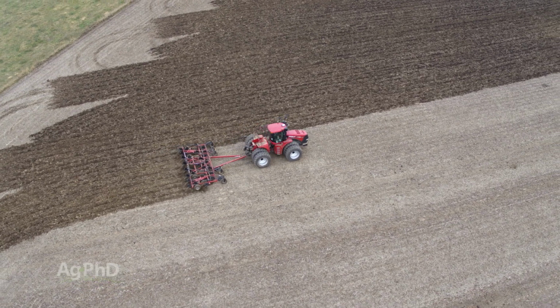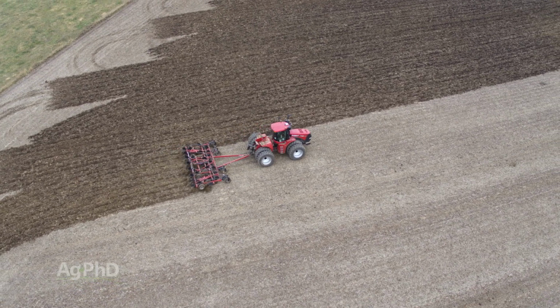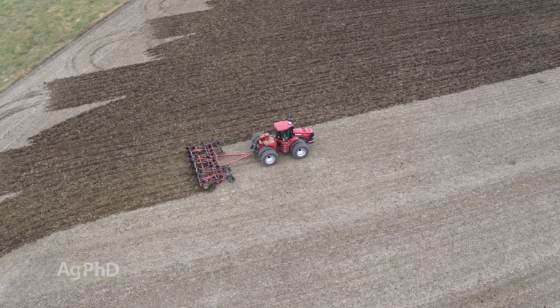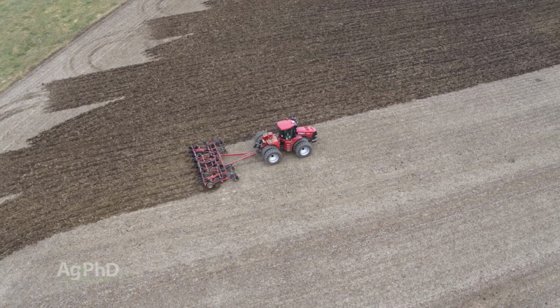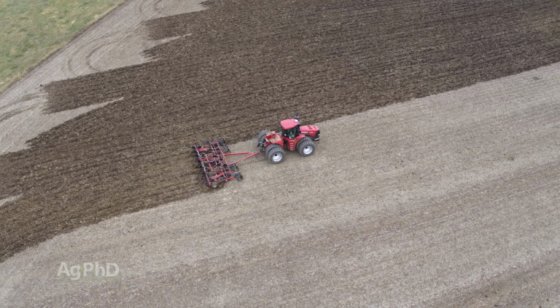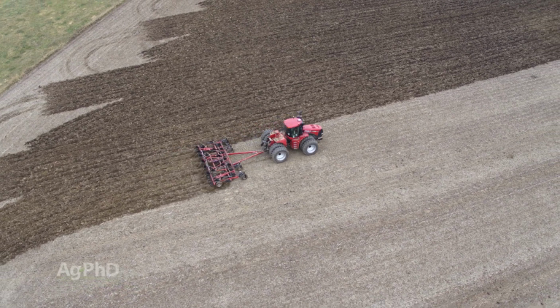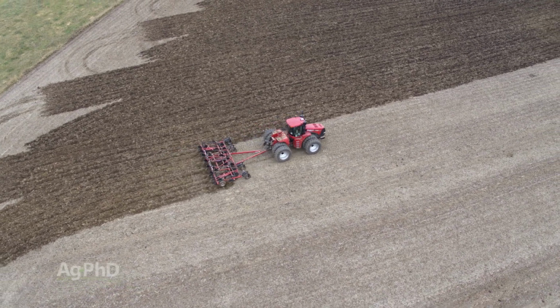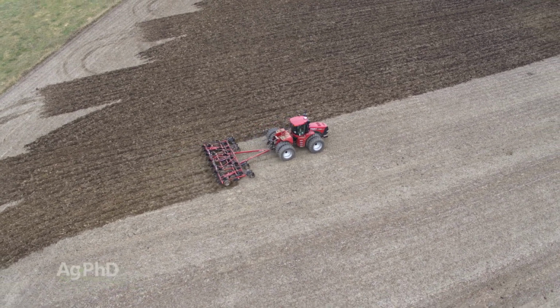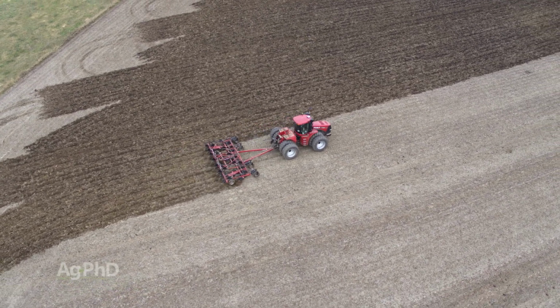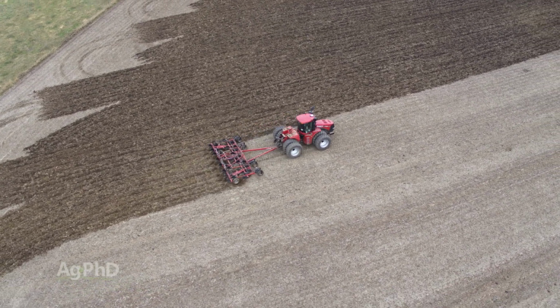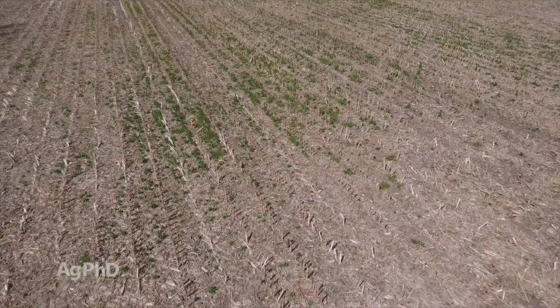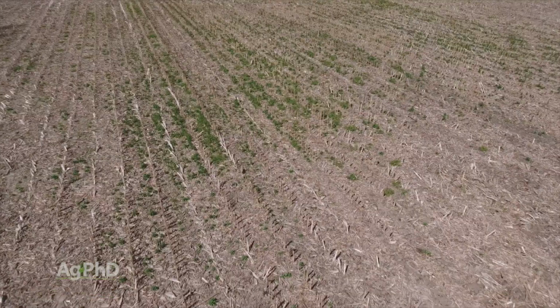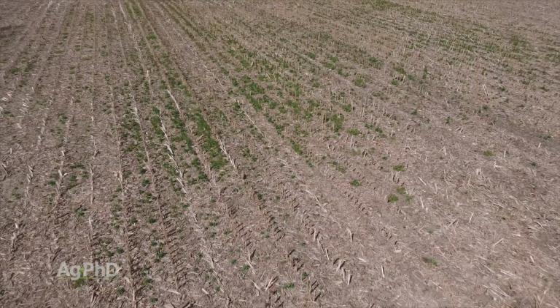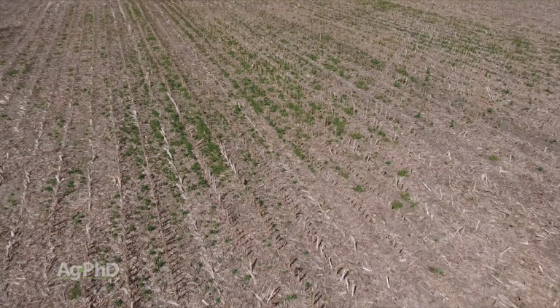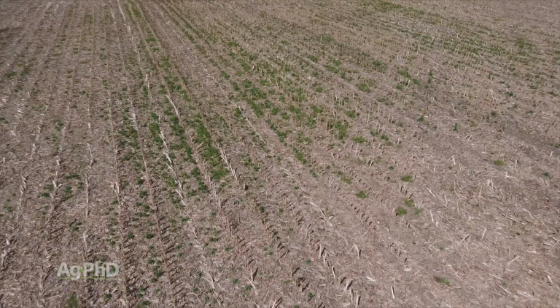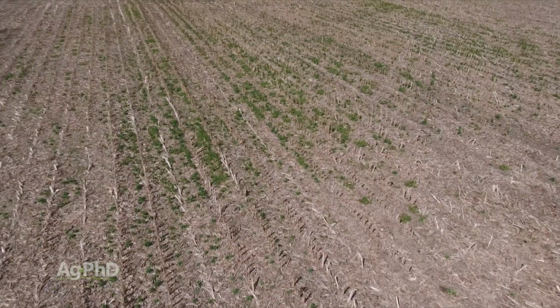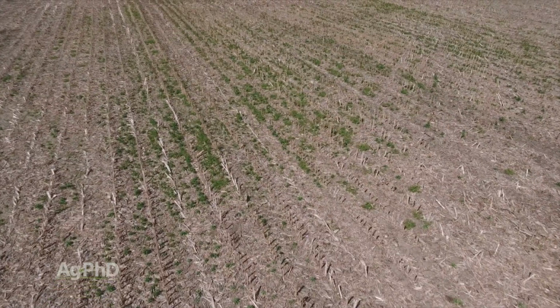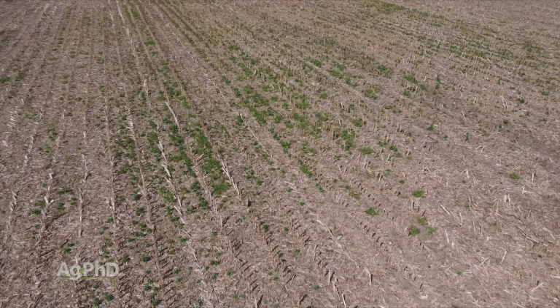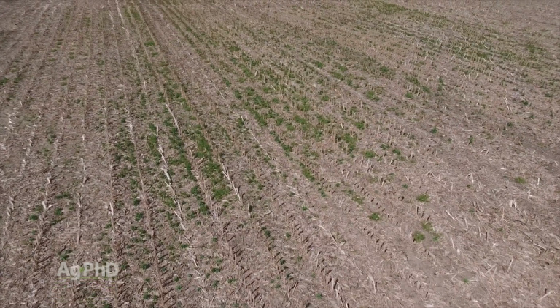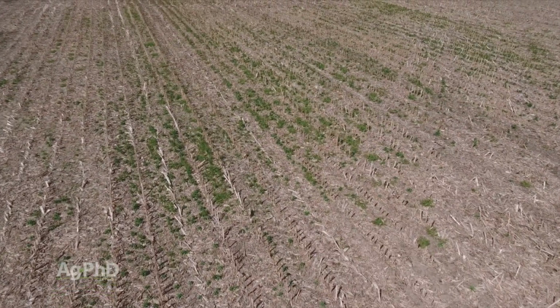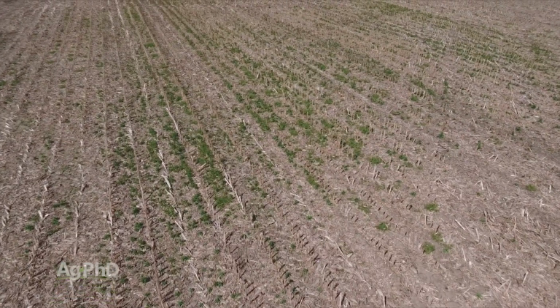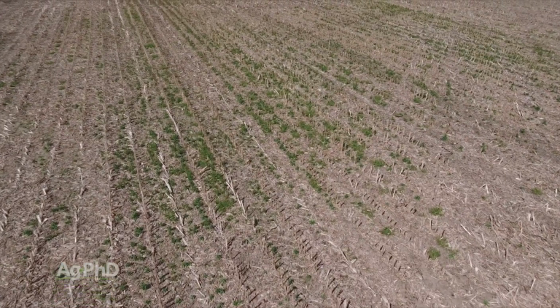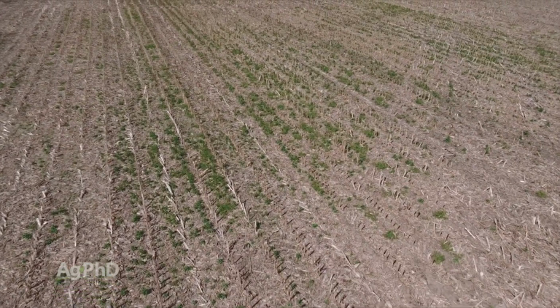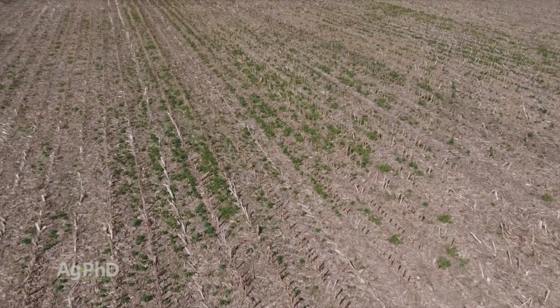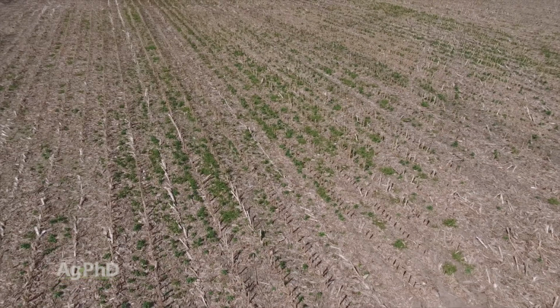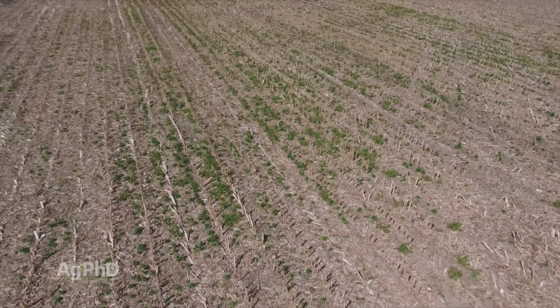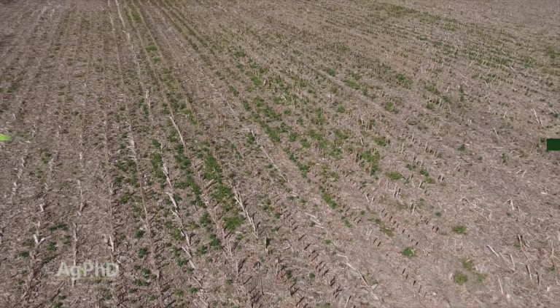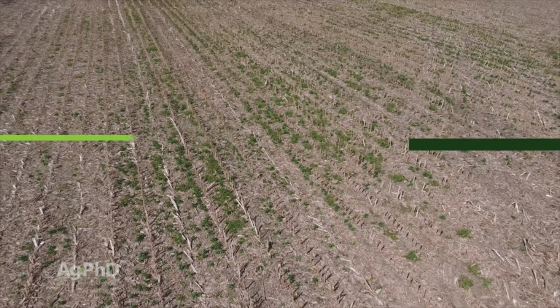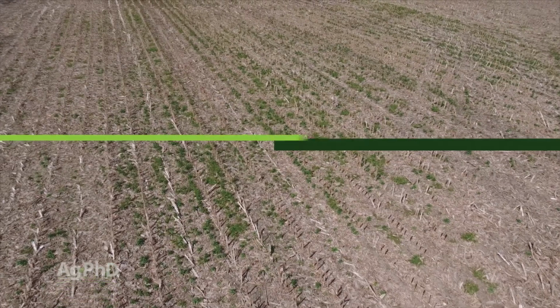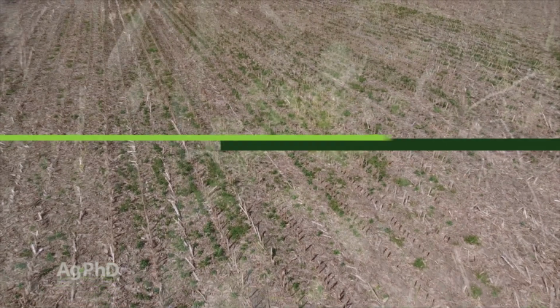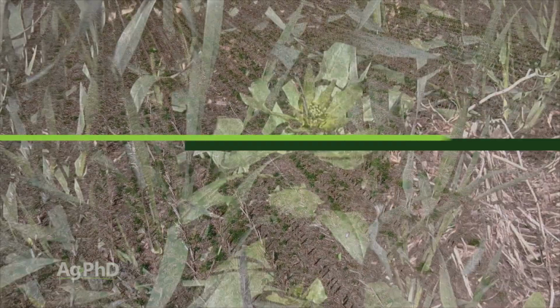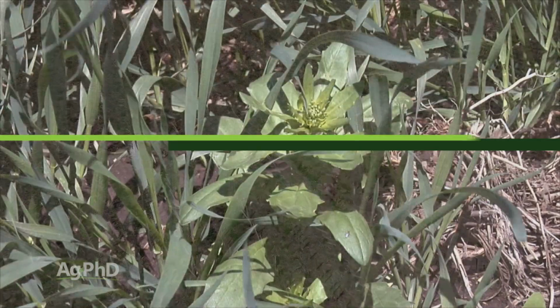That's great, but if you're in a no-till or reduced-till situation, it can be a real challenge coming into spring.